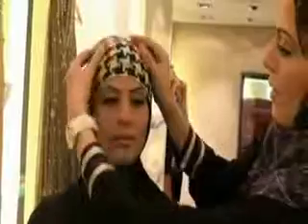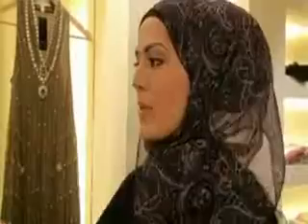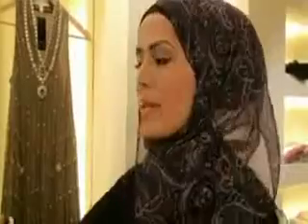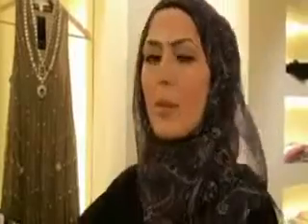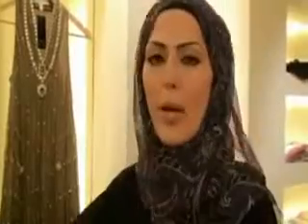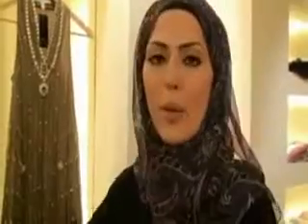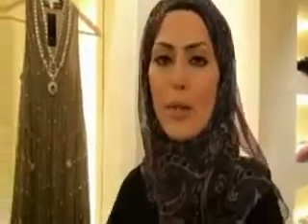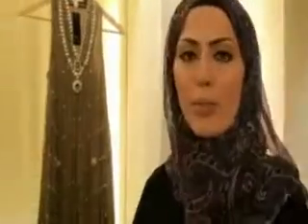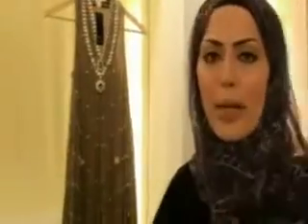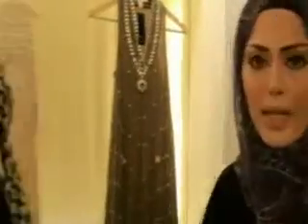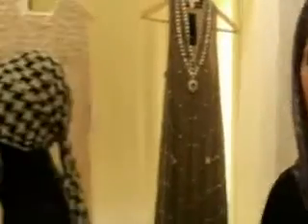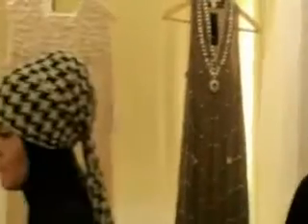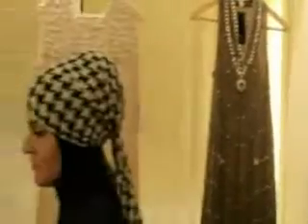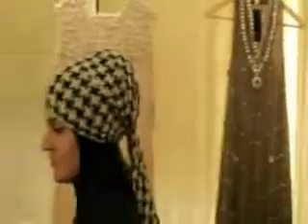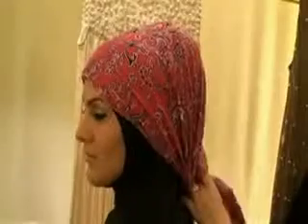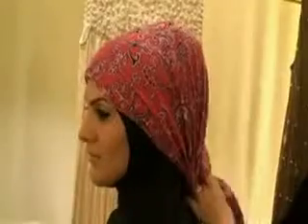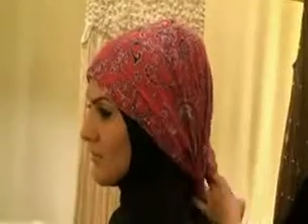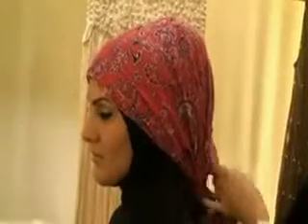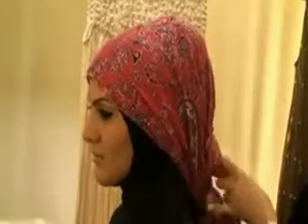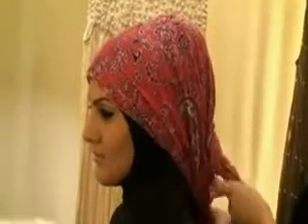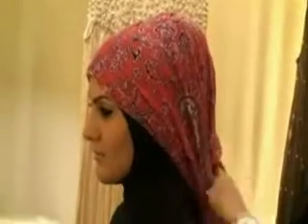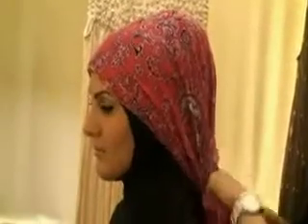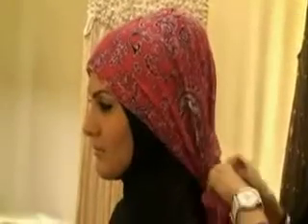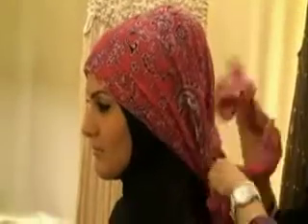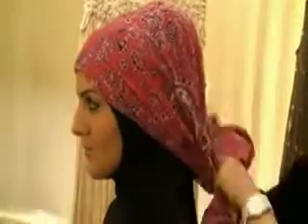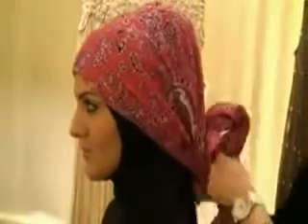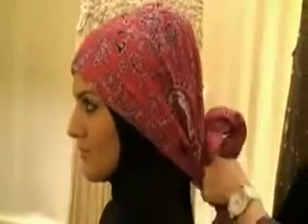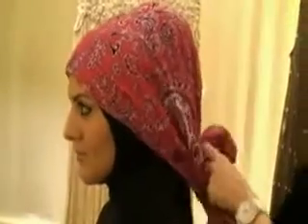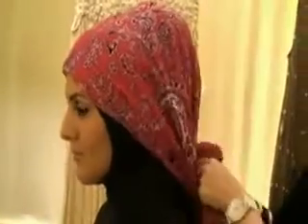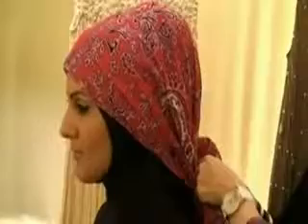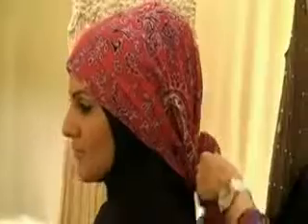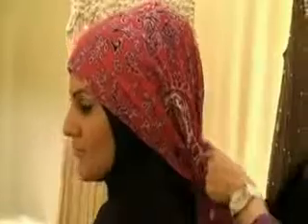This is a great way to break down the print. It's a fun, young, hip look — great for traveling as well.